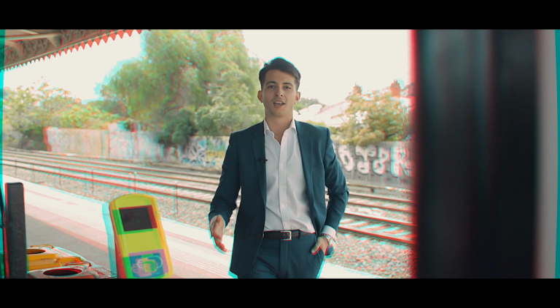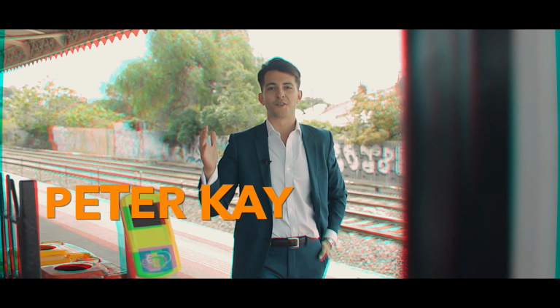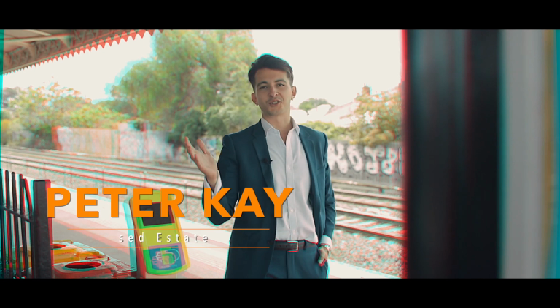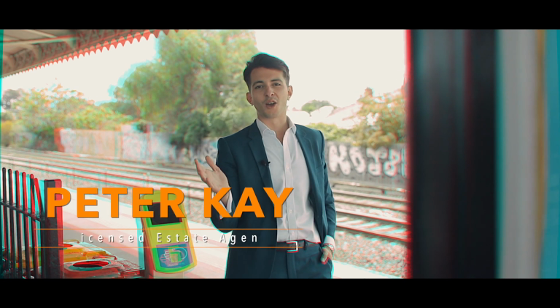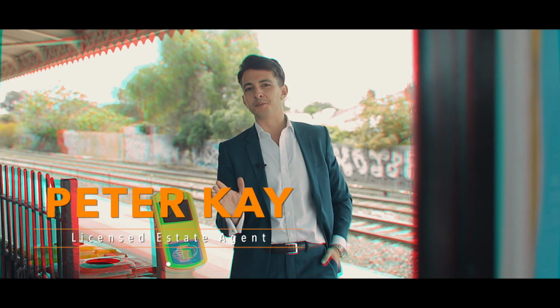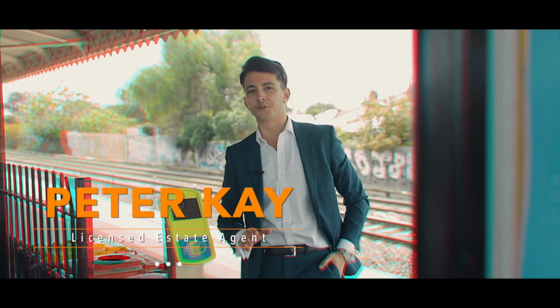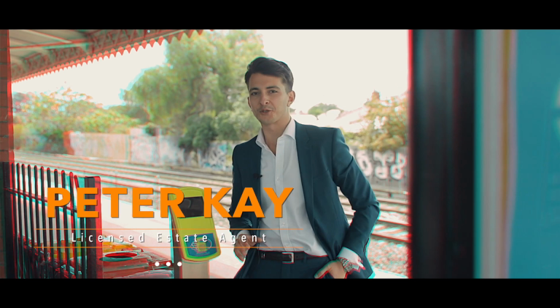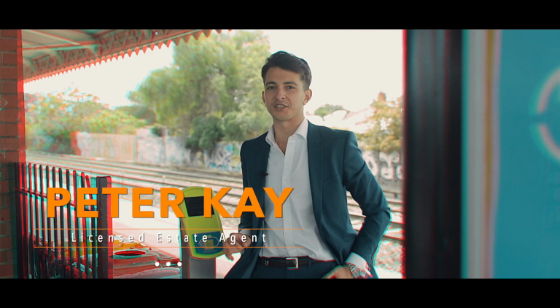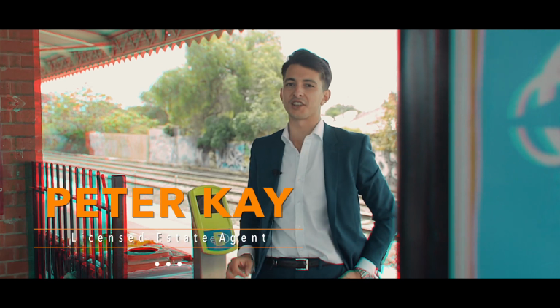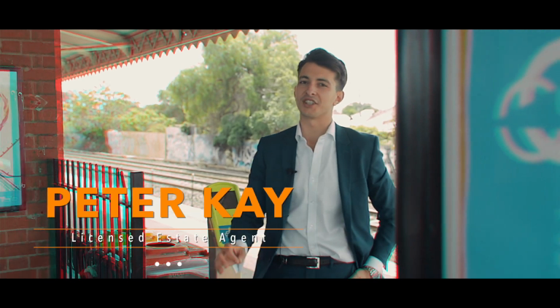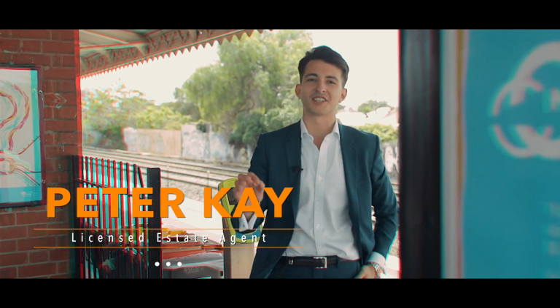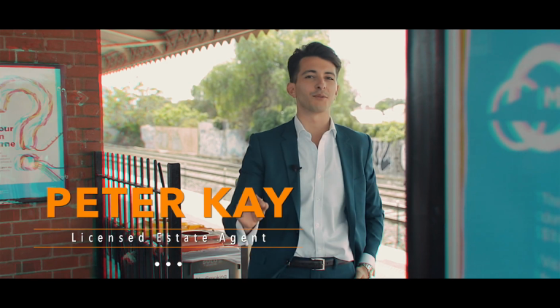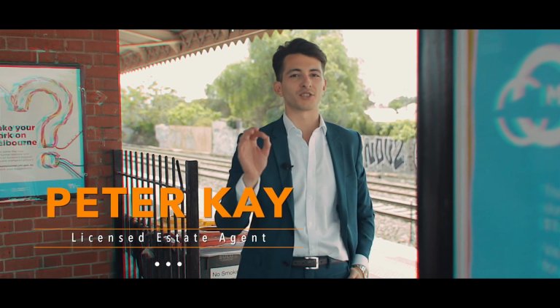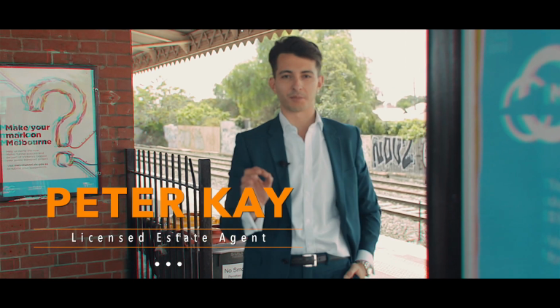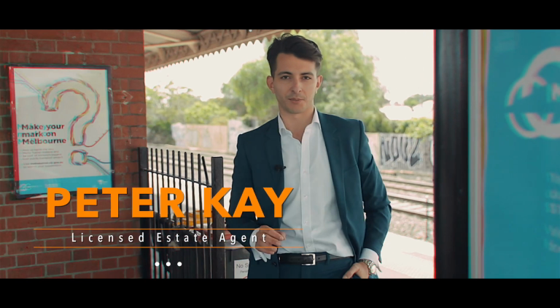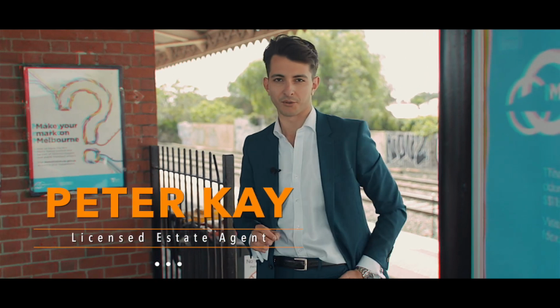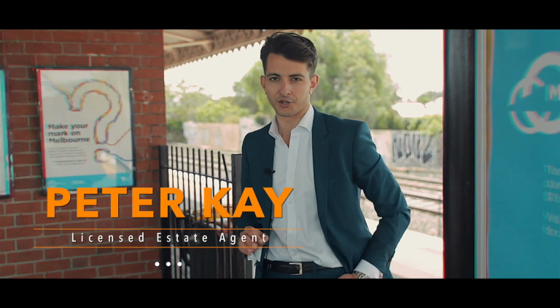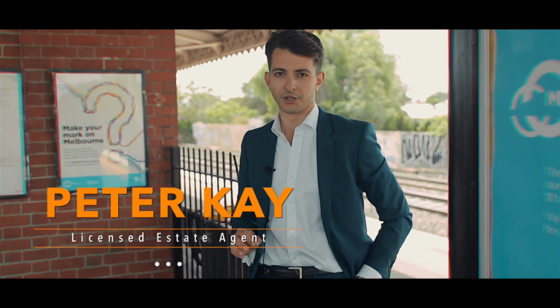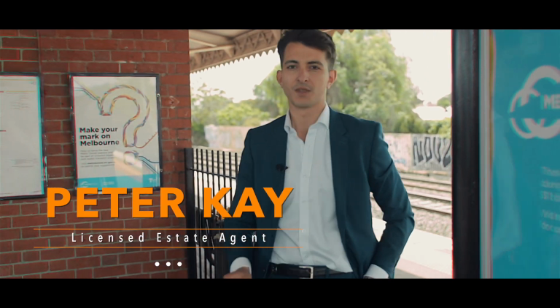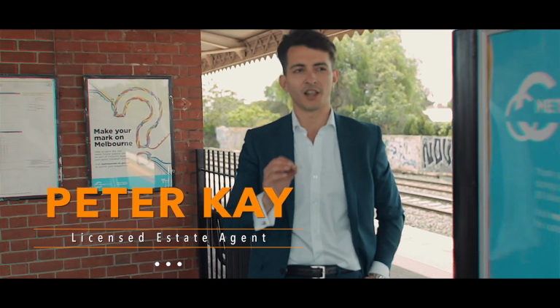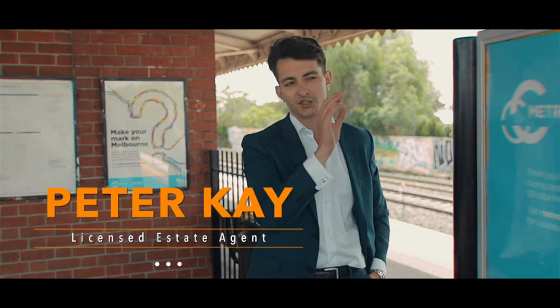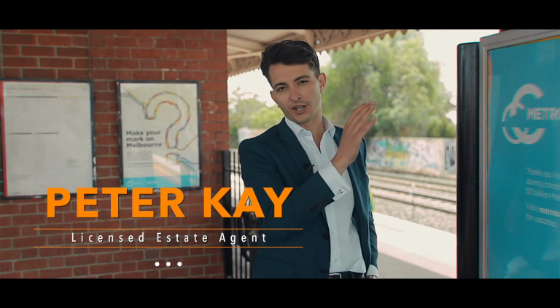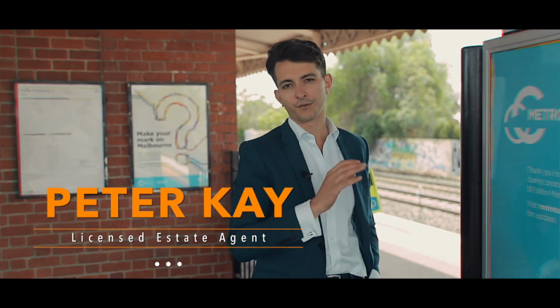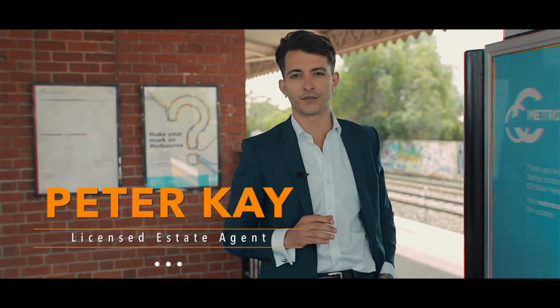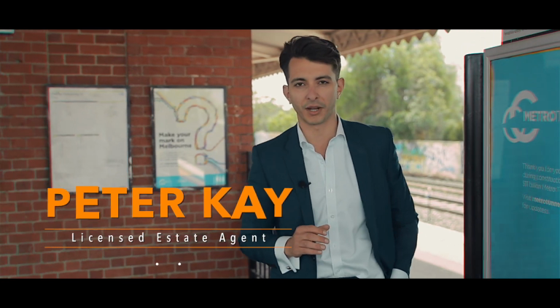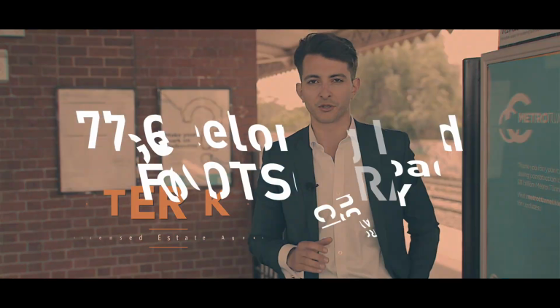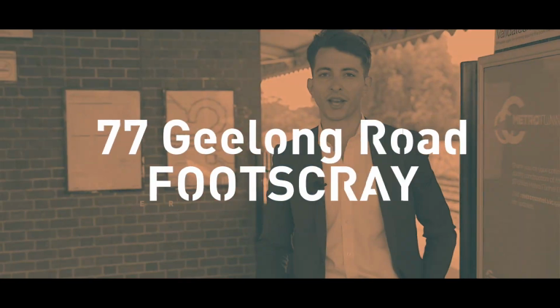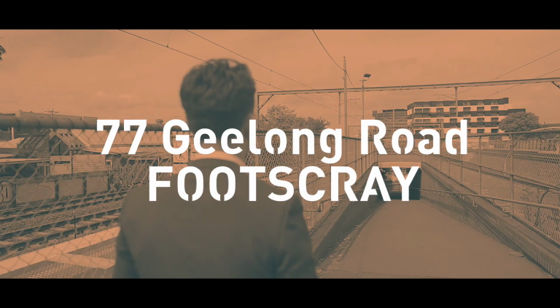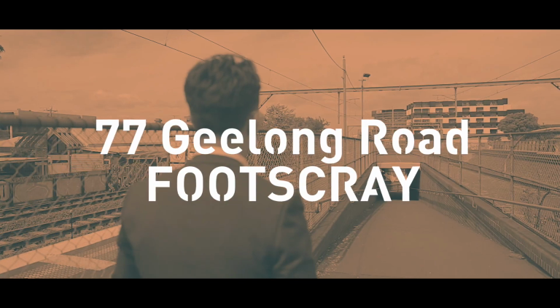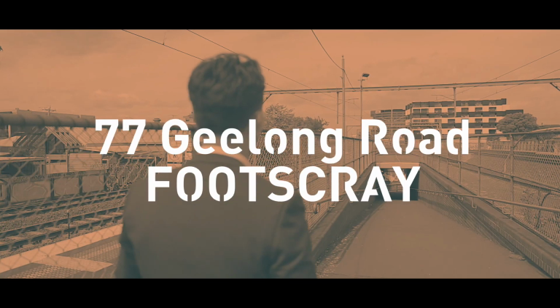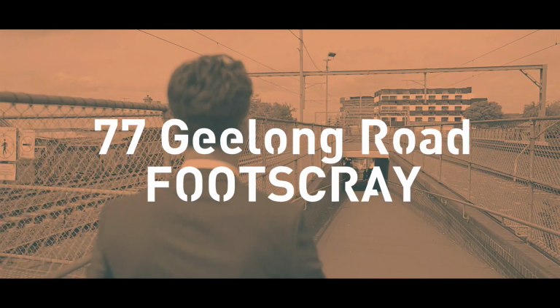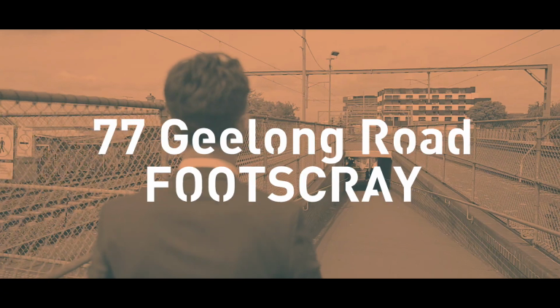I've just arrived at Middle Footscray station and today we've got something special to show you. Only 750 metres away, let's go for a walk.